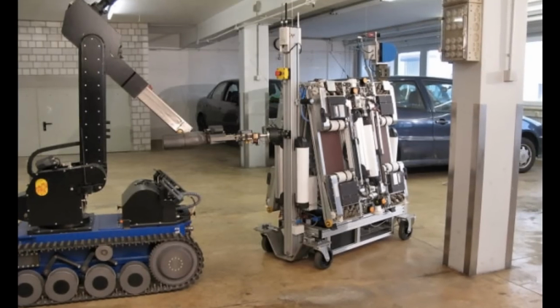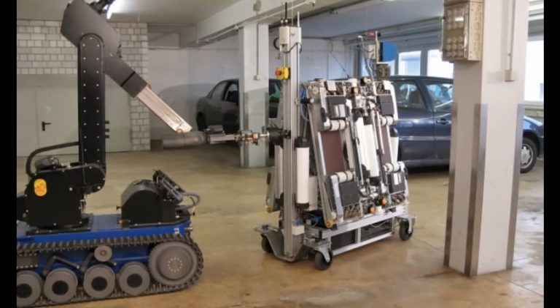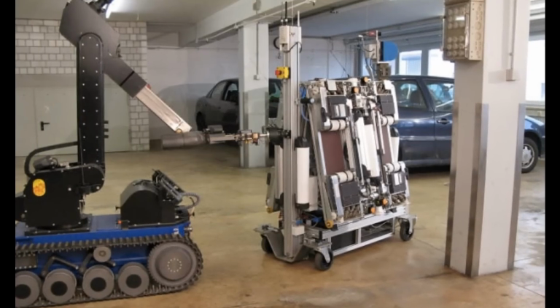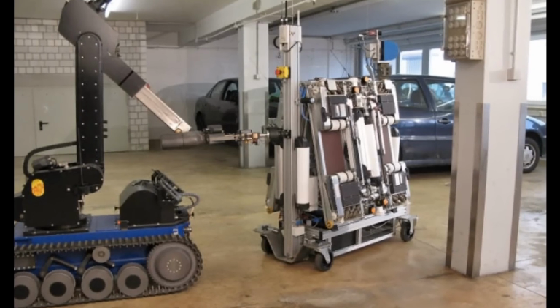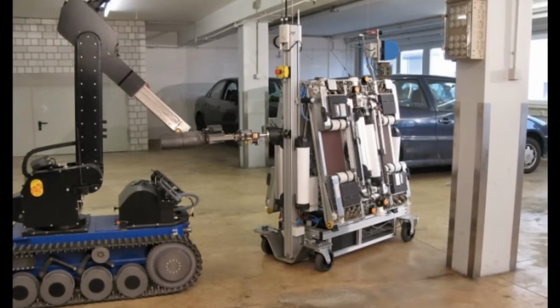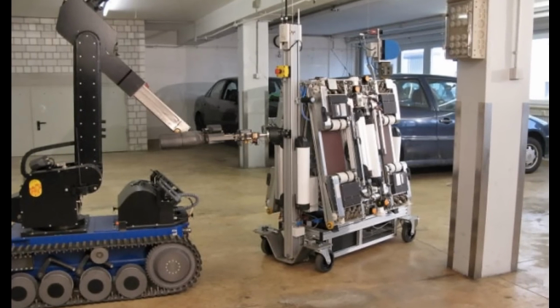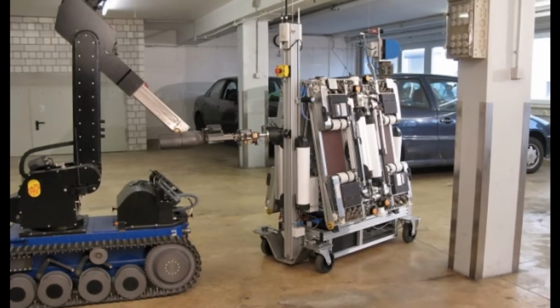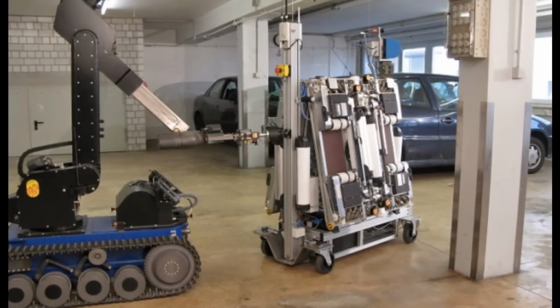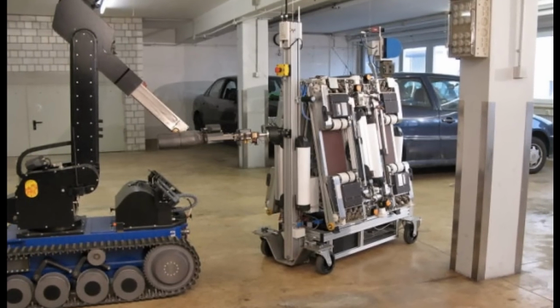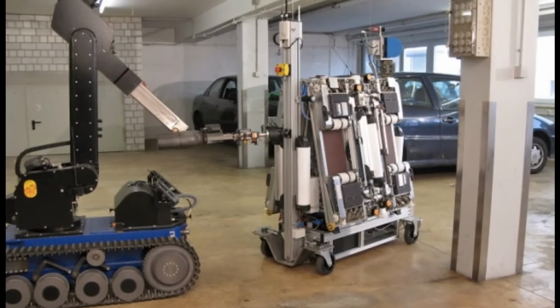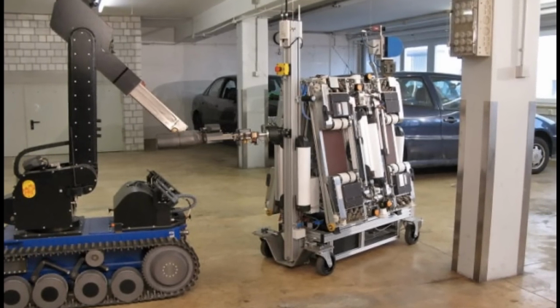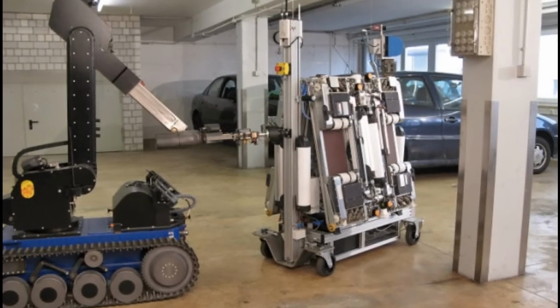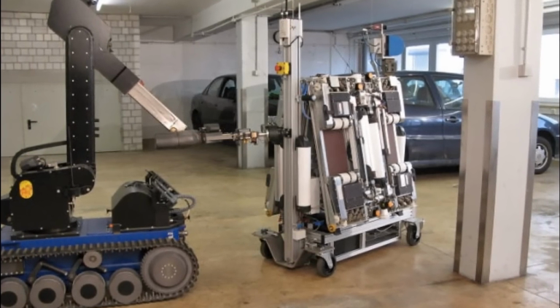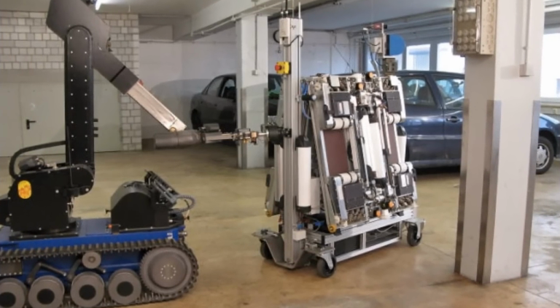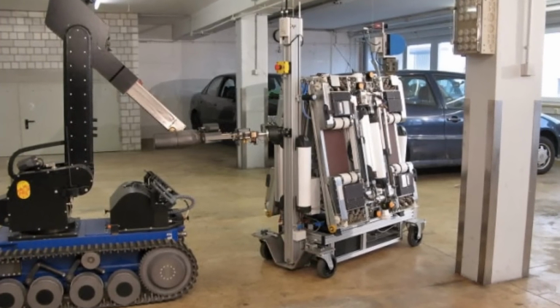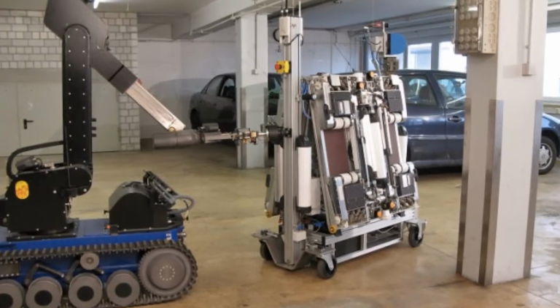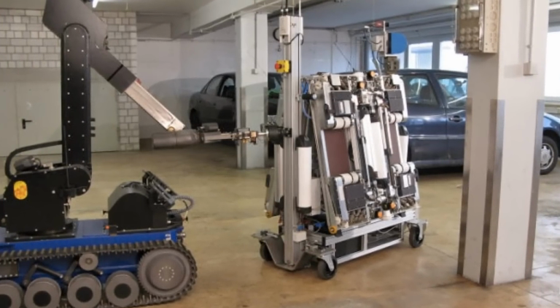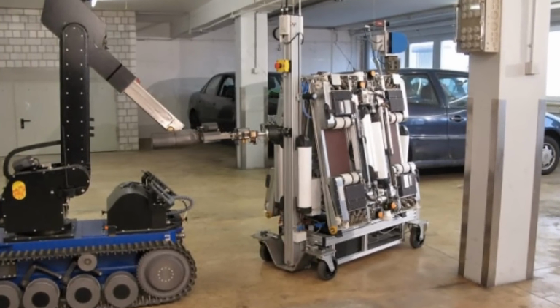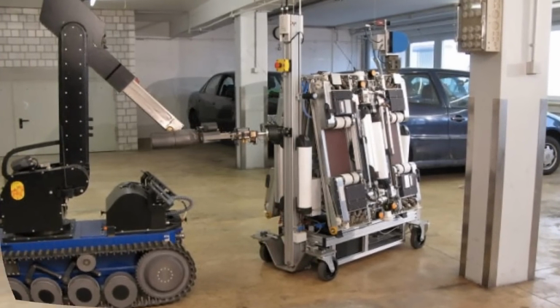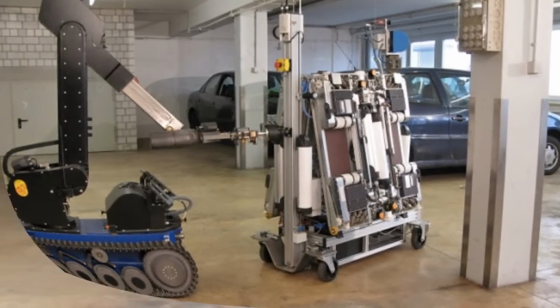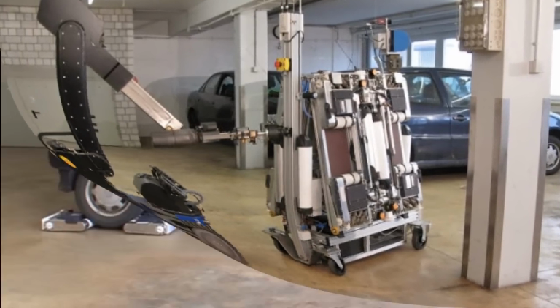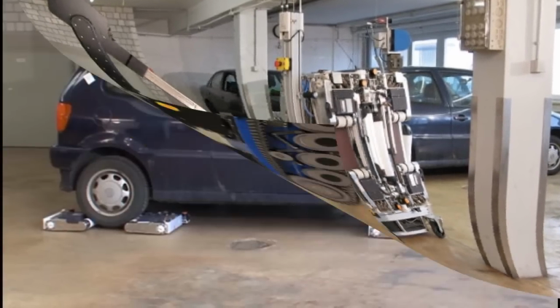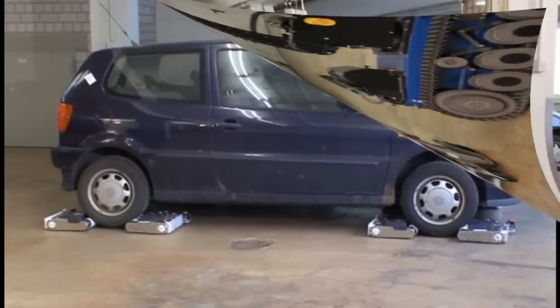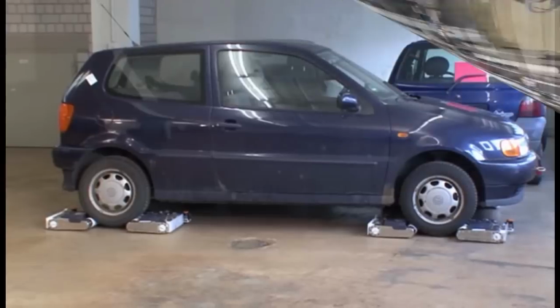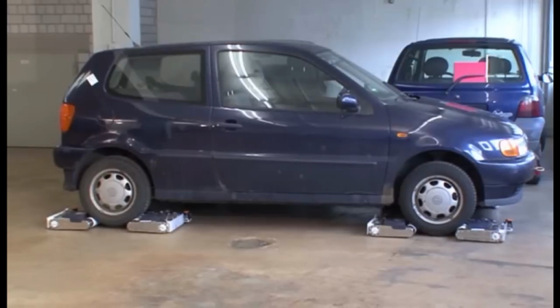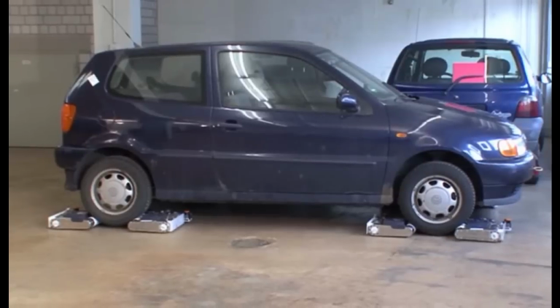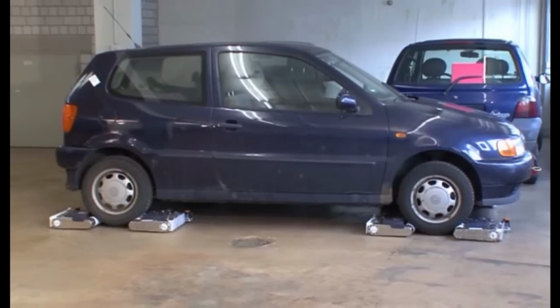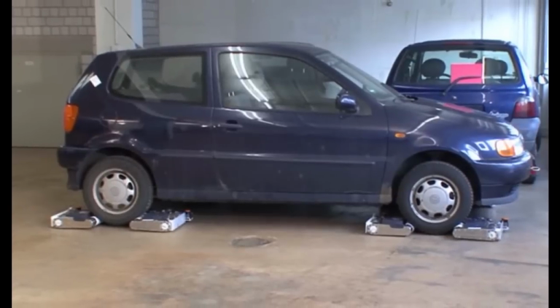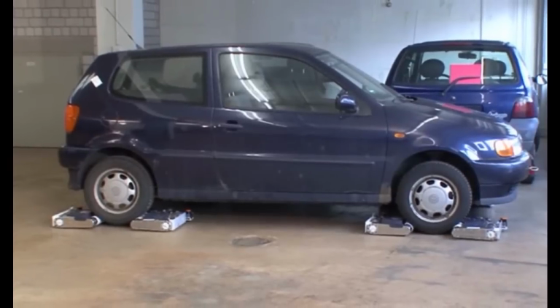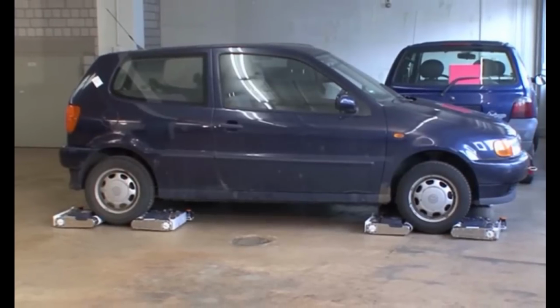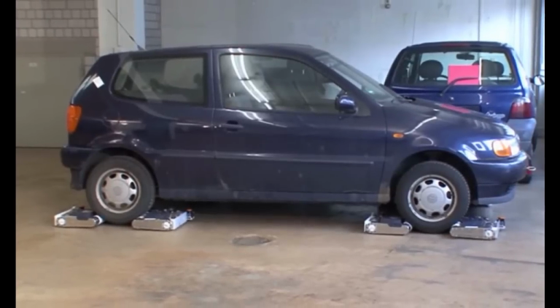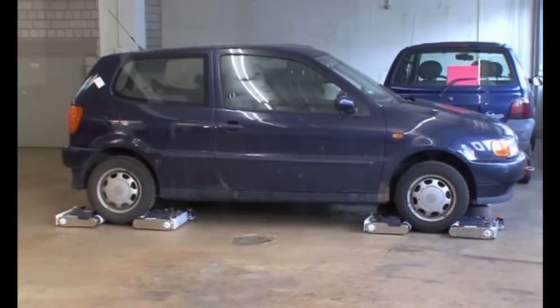The technology exists today, although not so much for parking vehicles — yet.